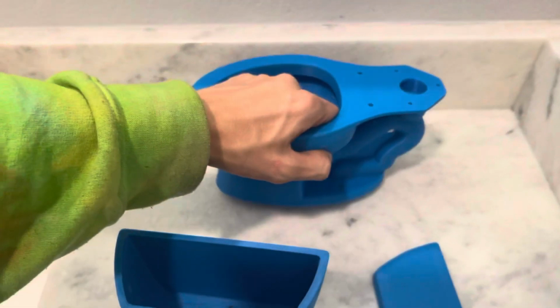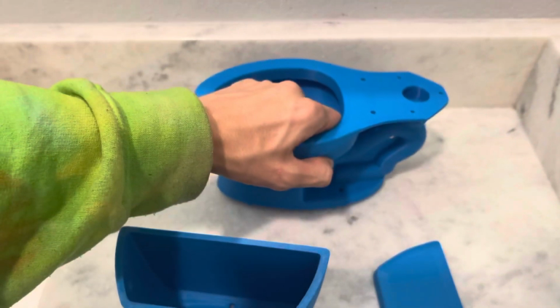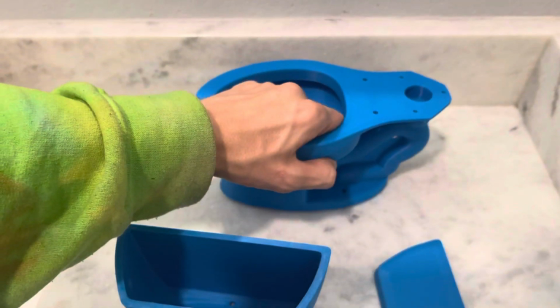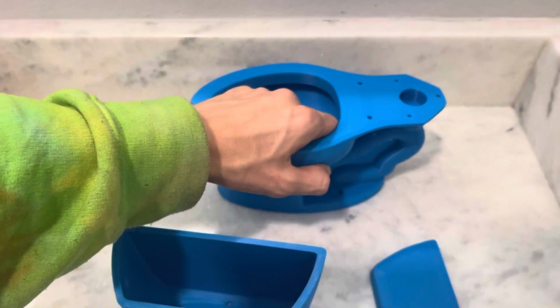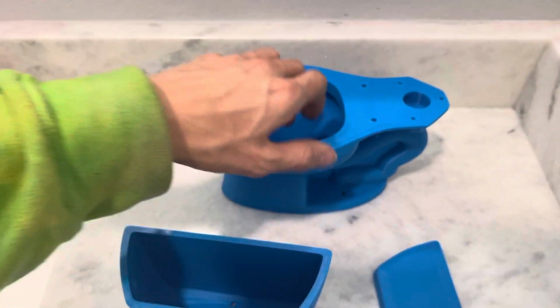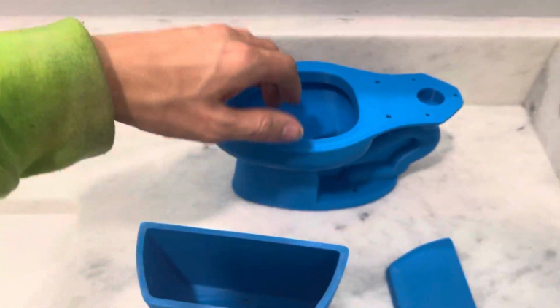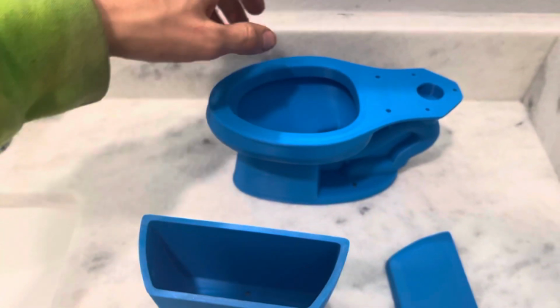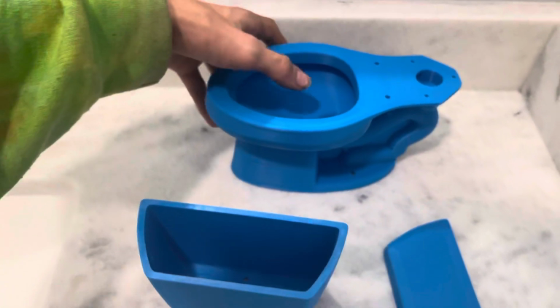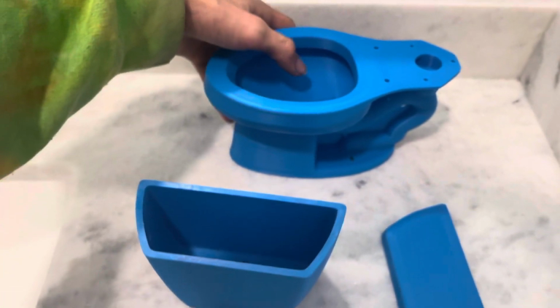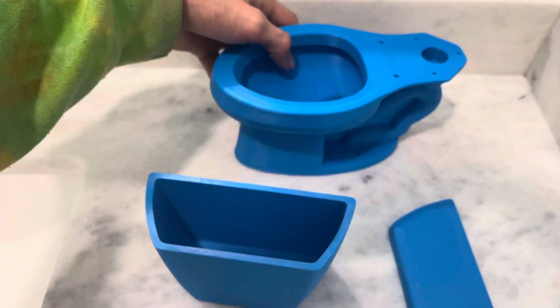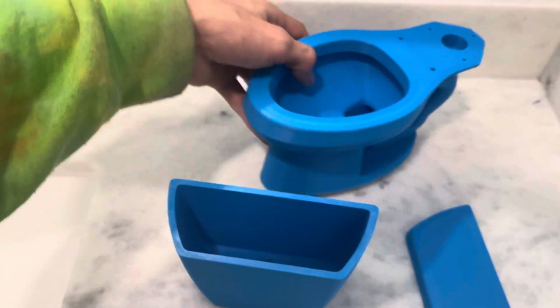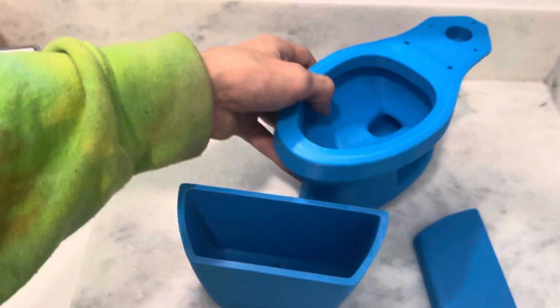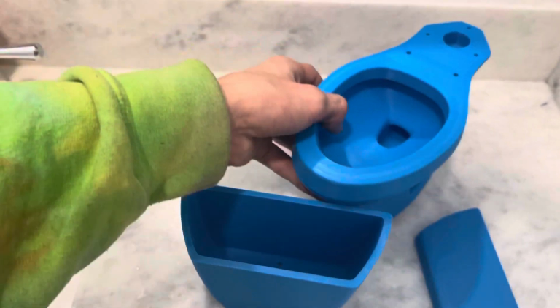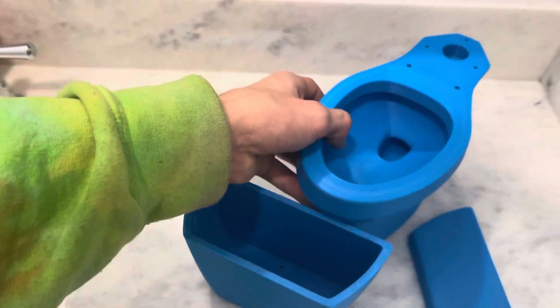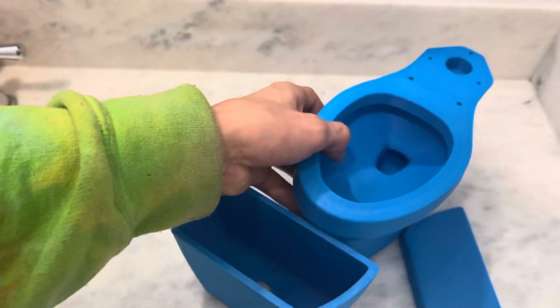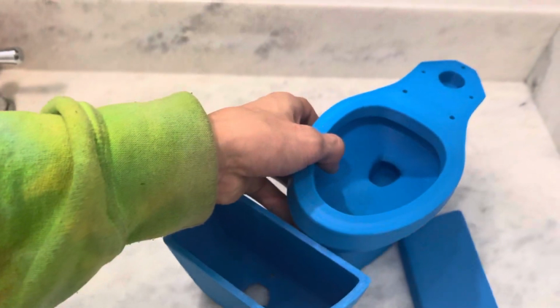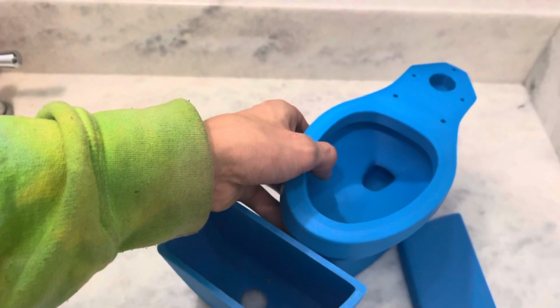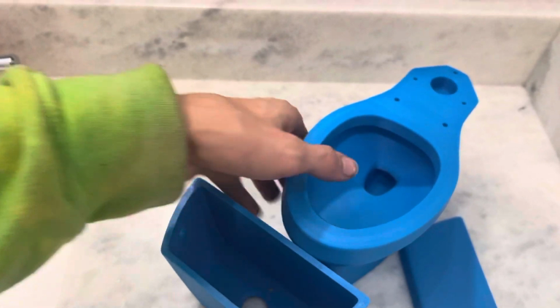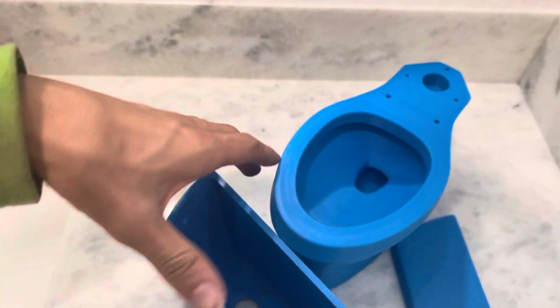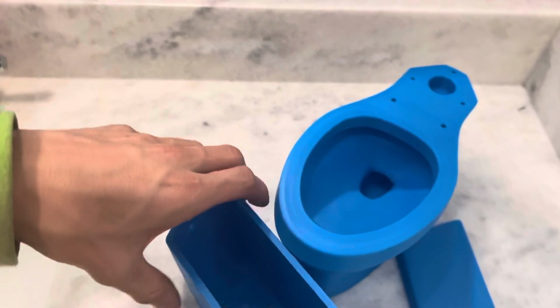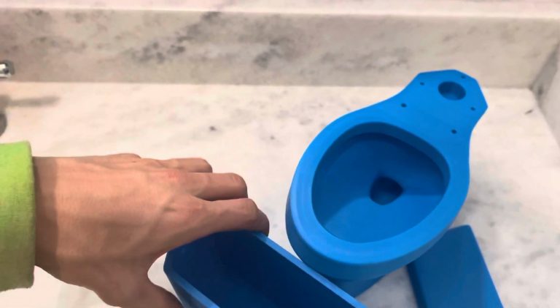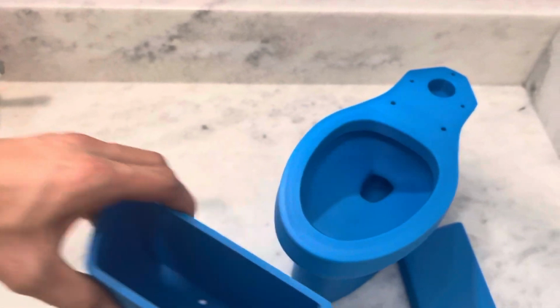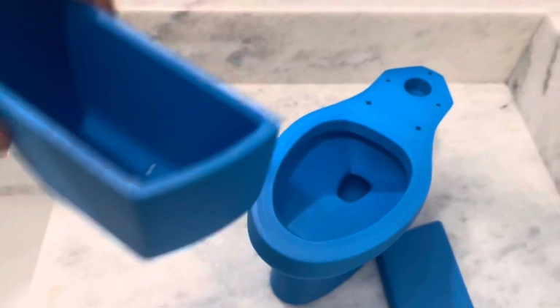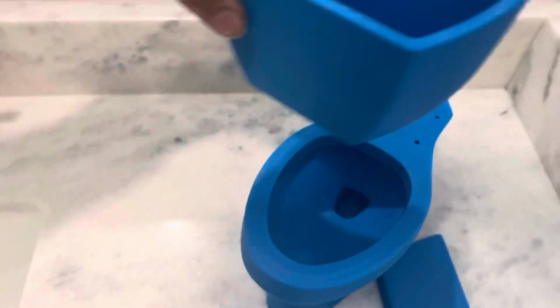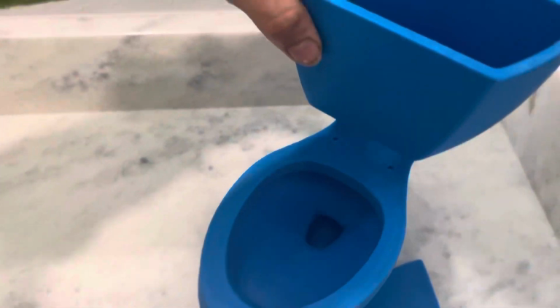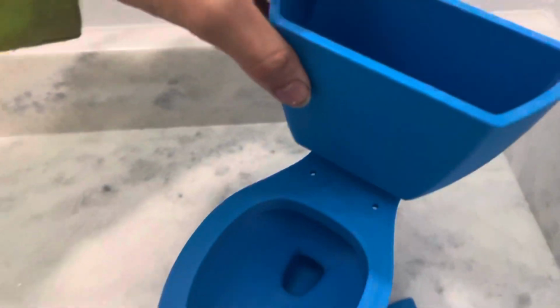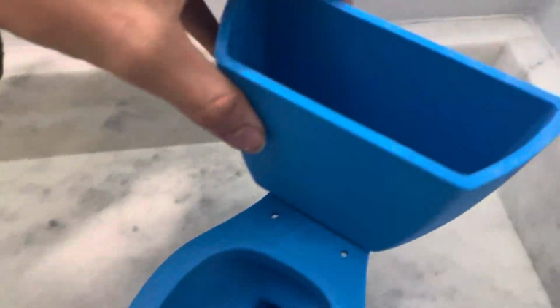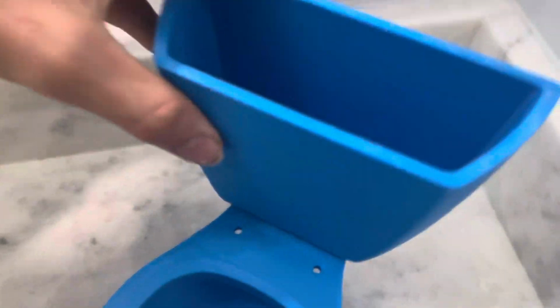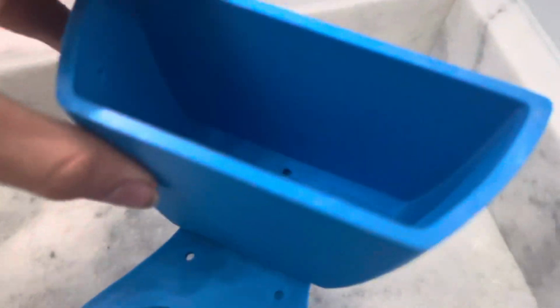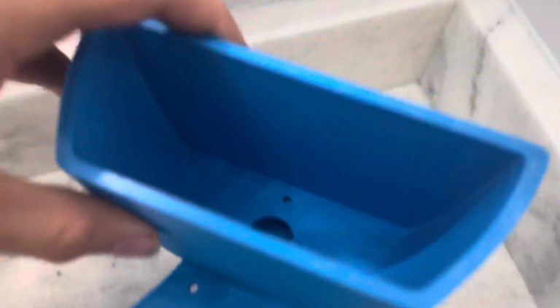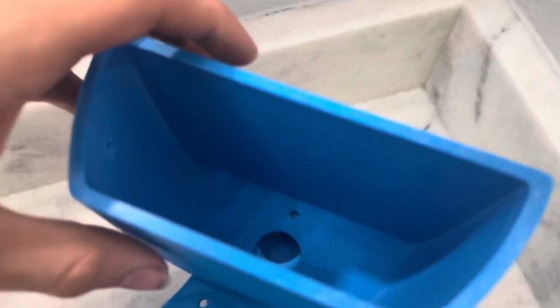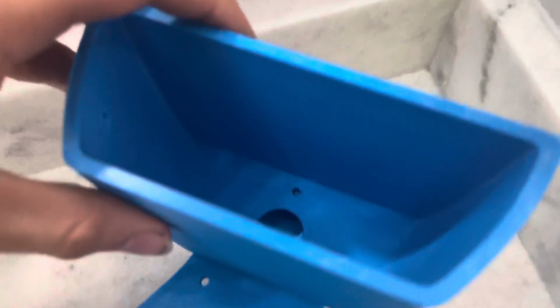Nothing exciting with the bottom, just because it's the underside of the toilet and there's not much detail under there.